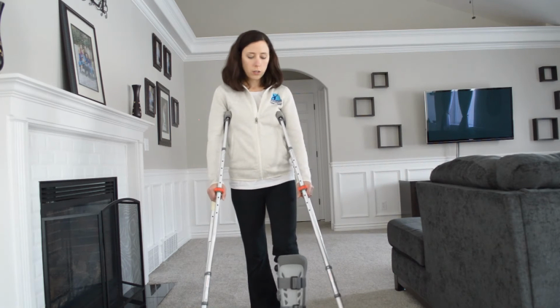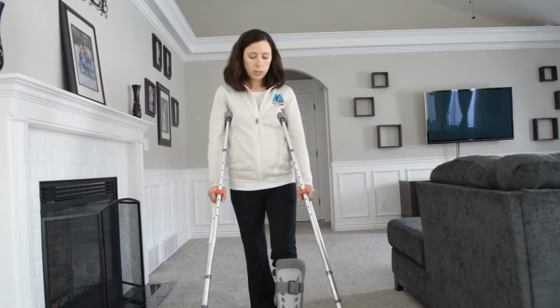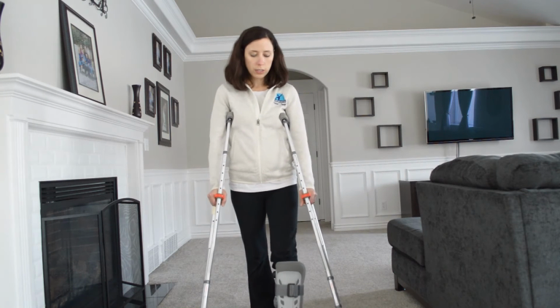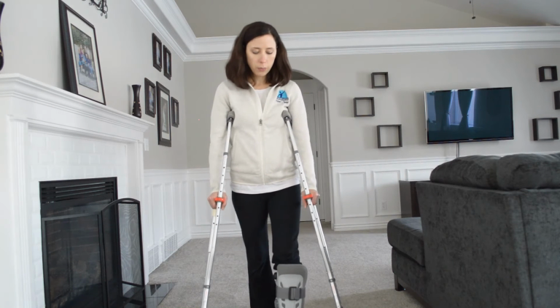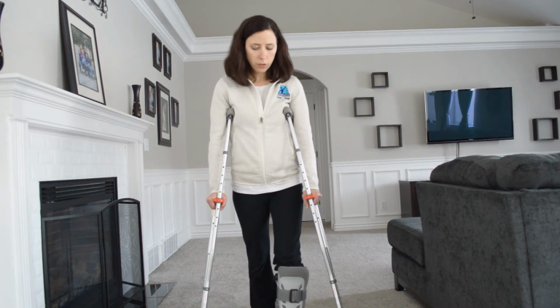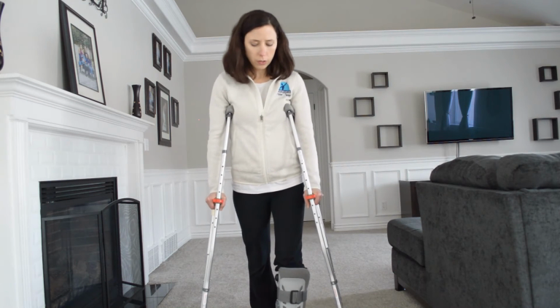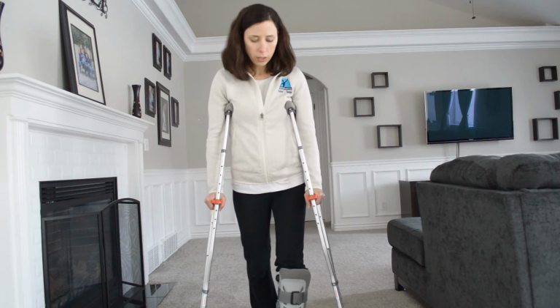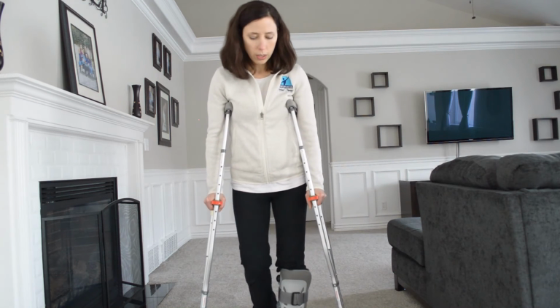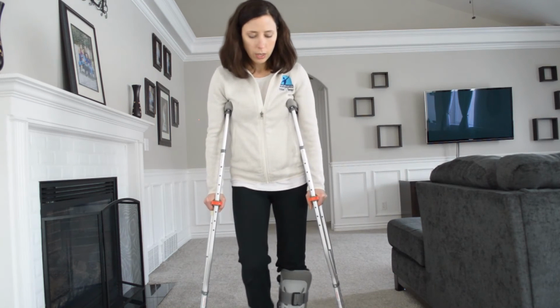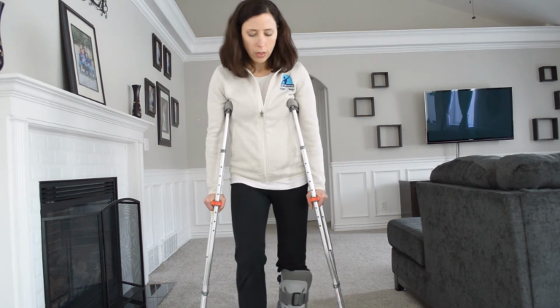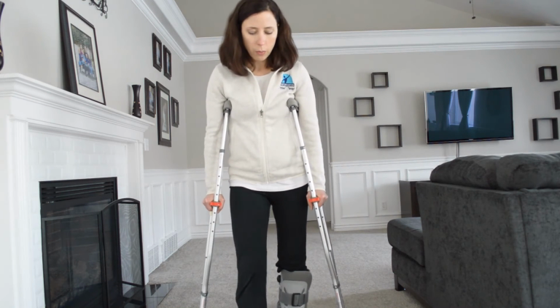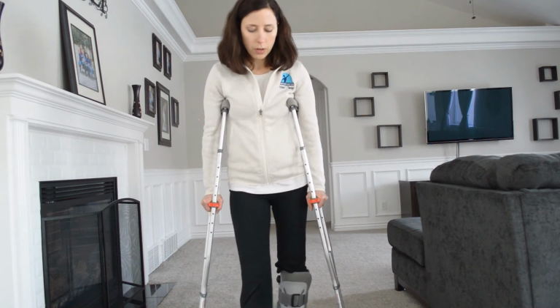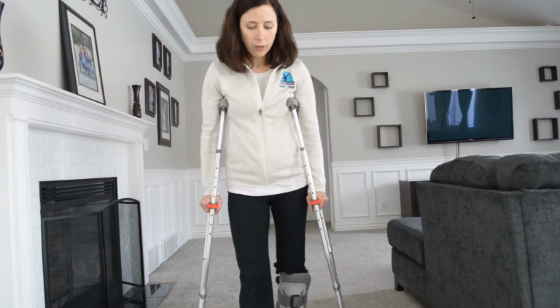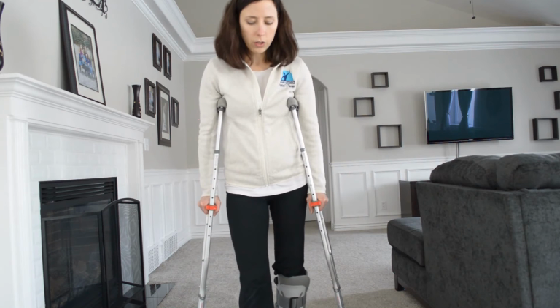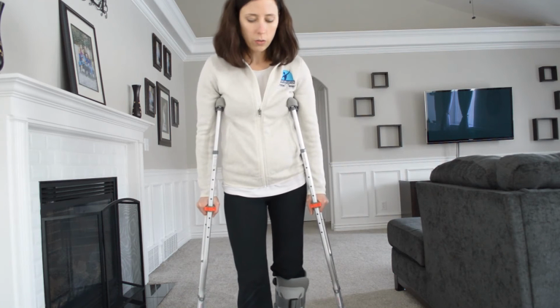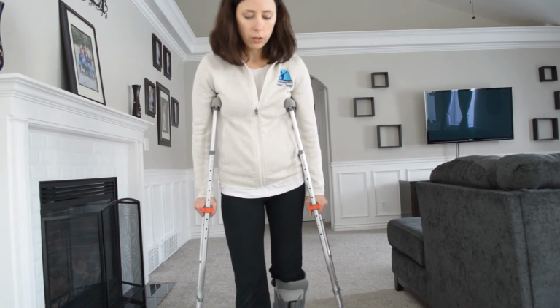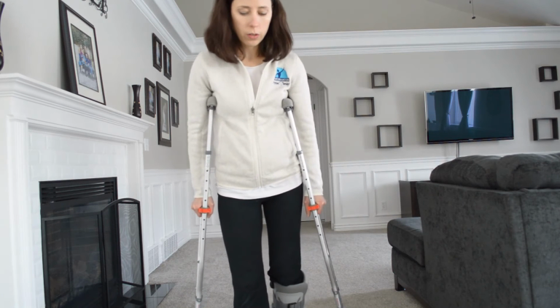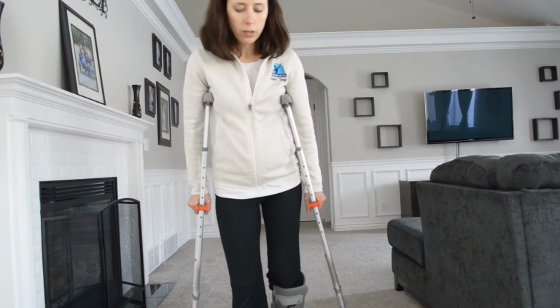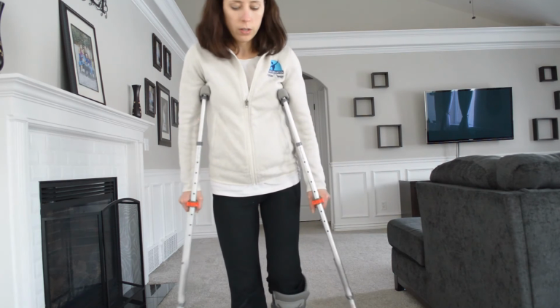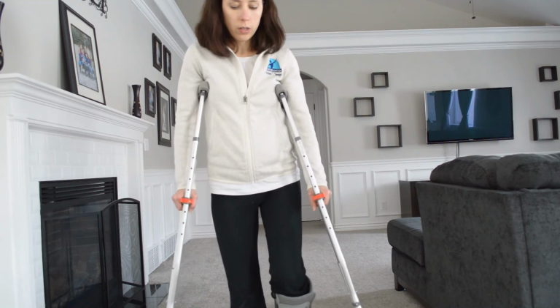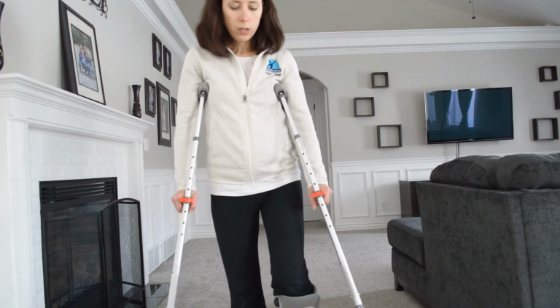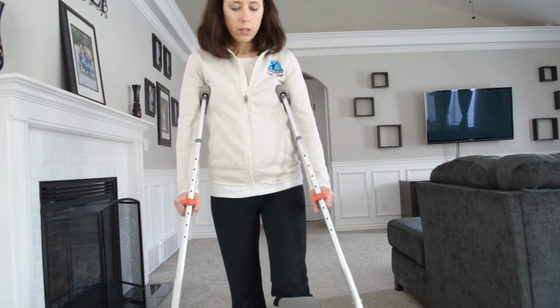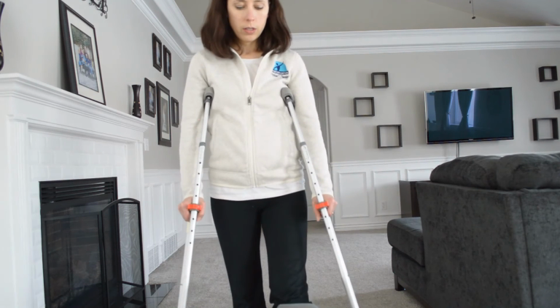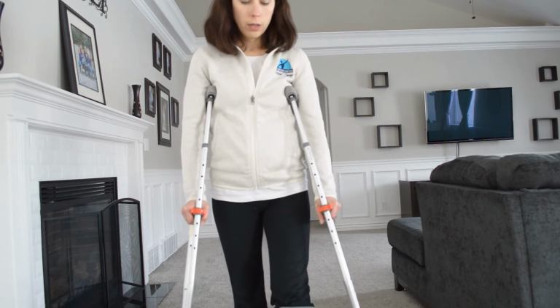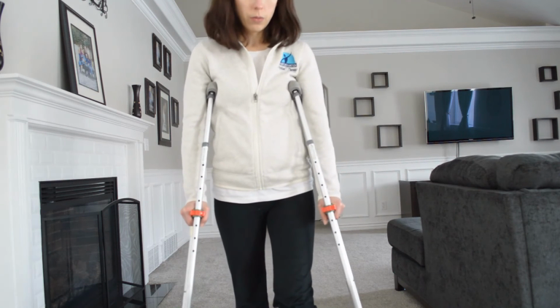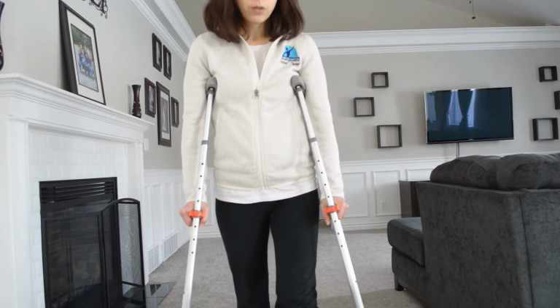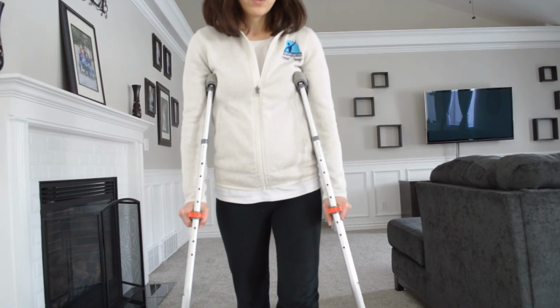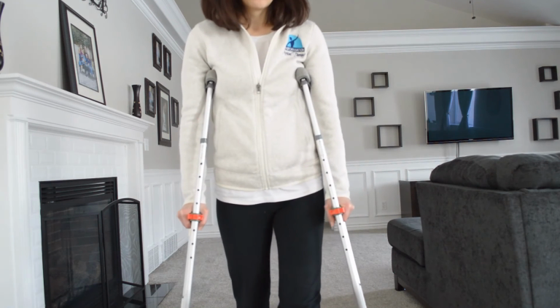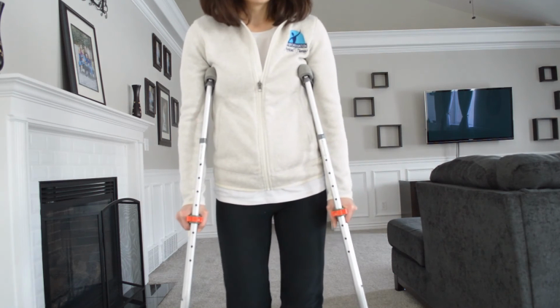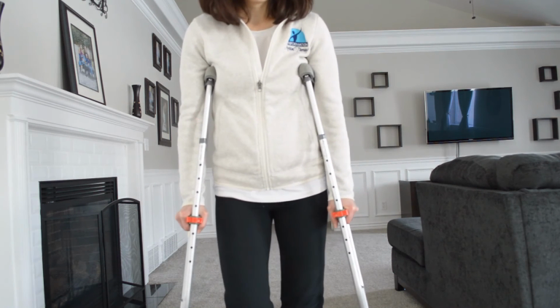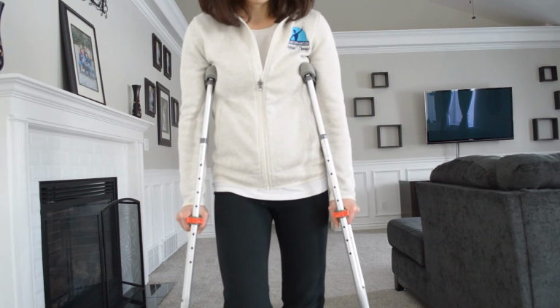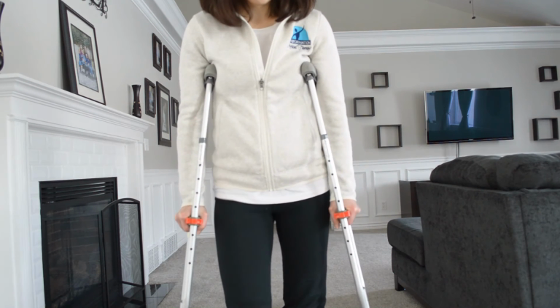So you're going to step through and then bring that foot through. Step through, bring that foot through.